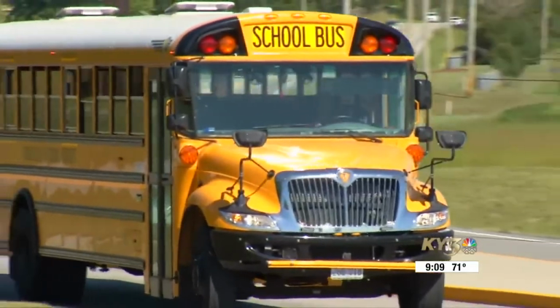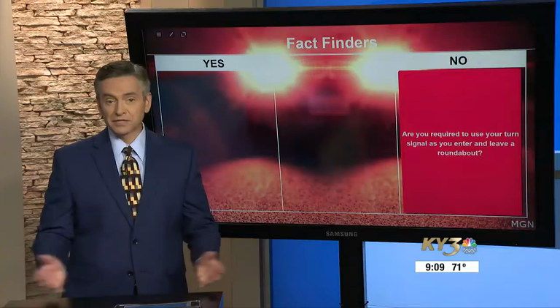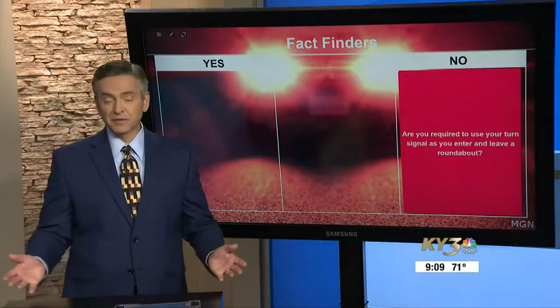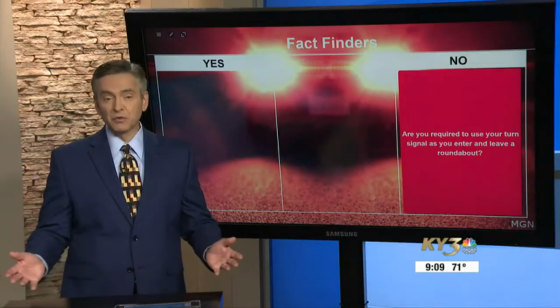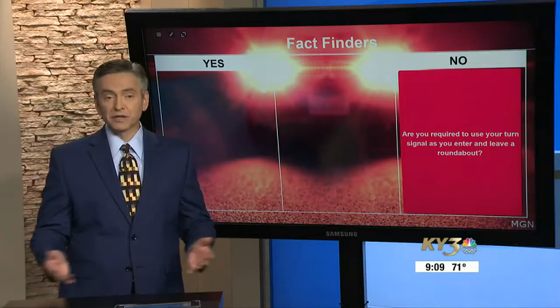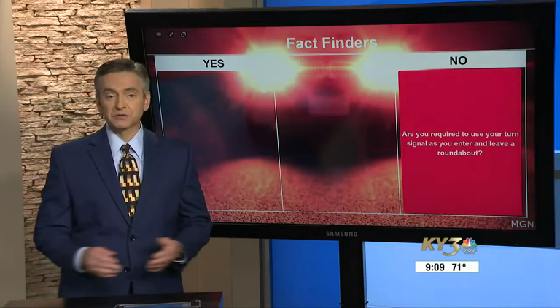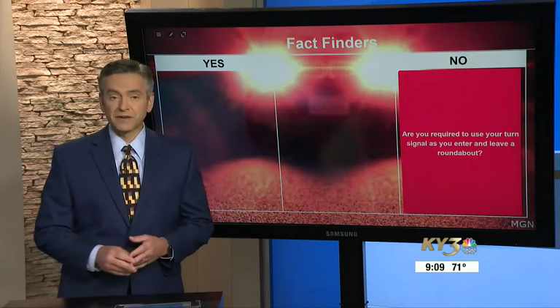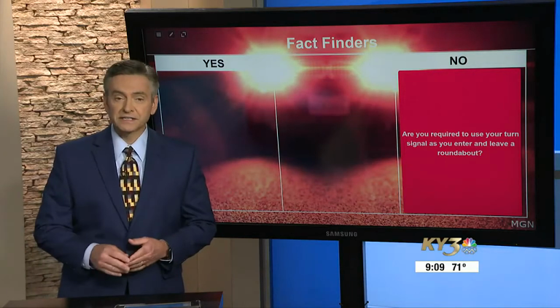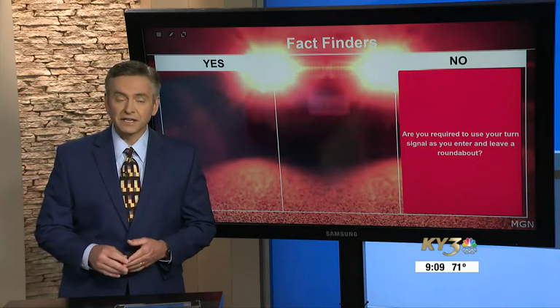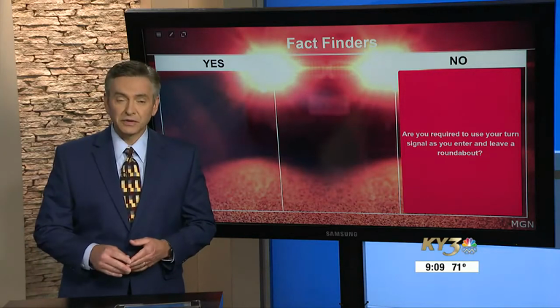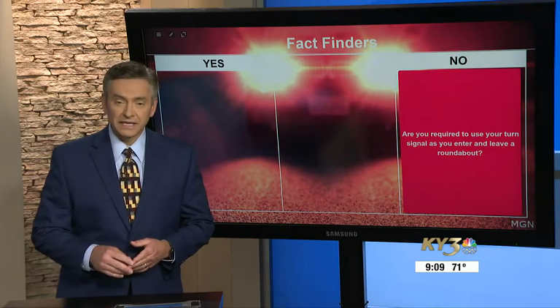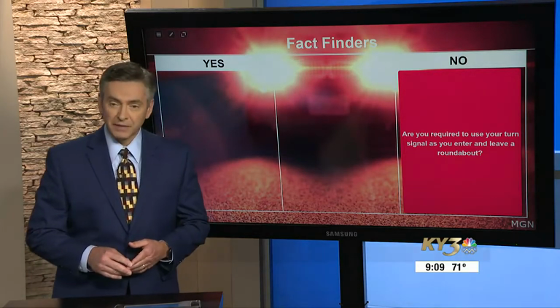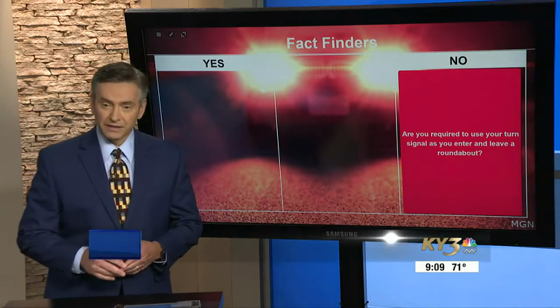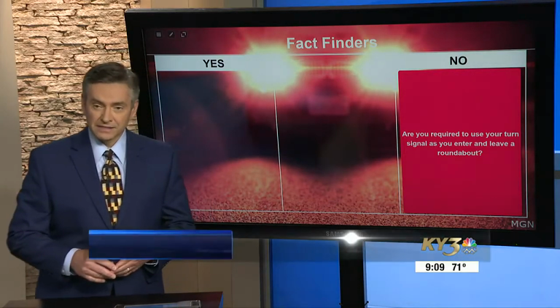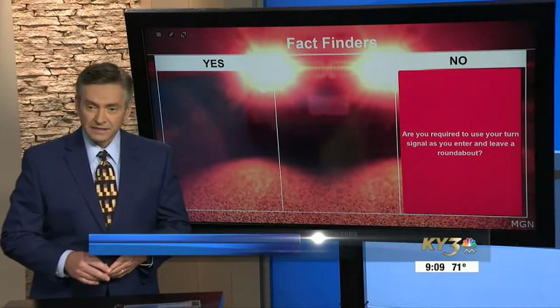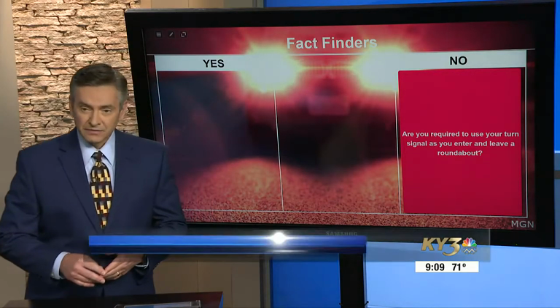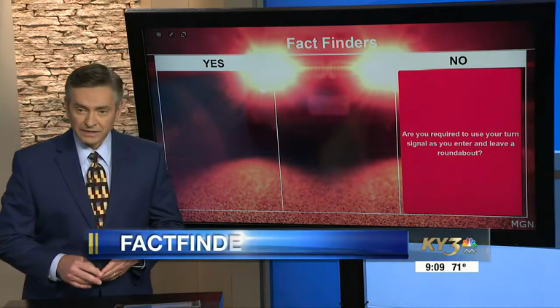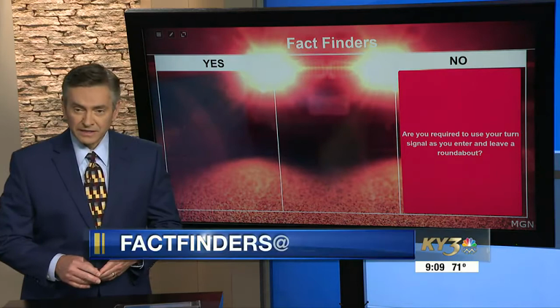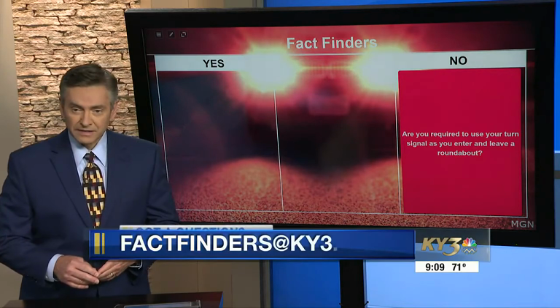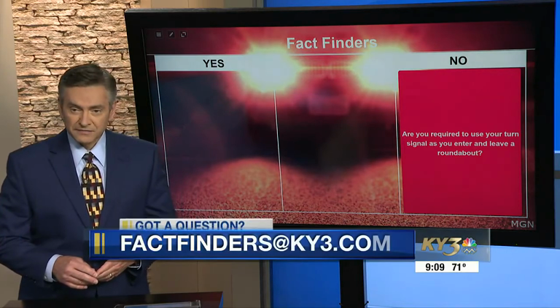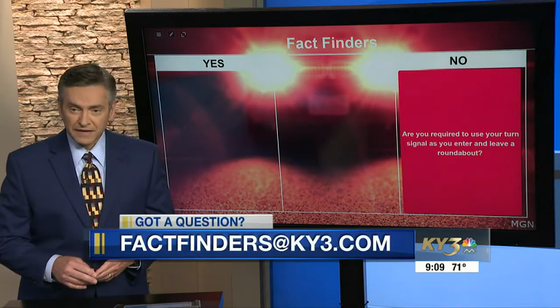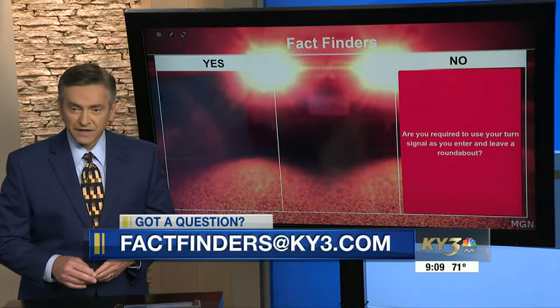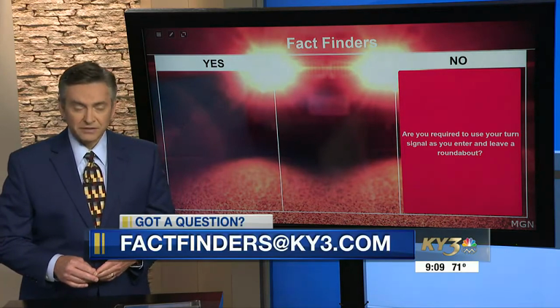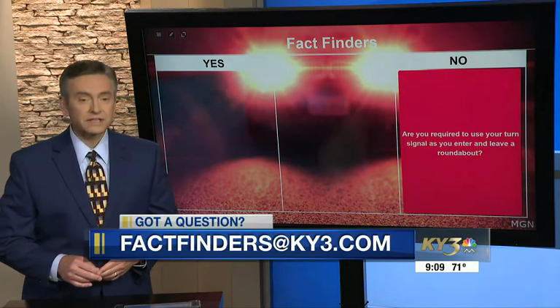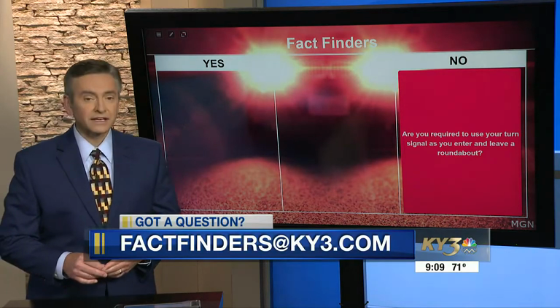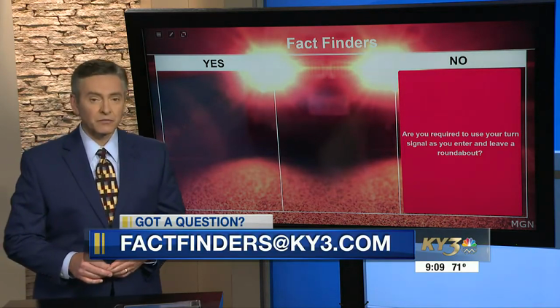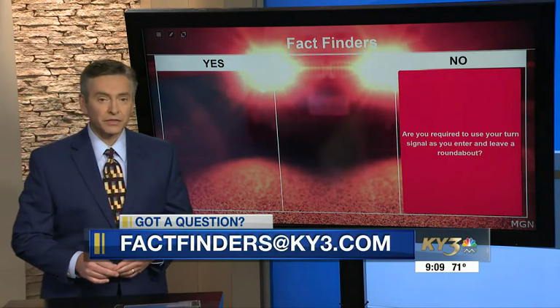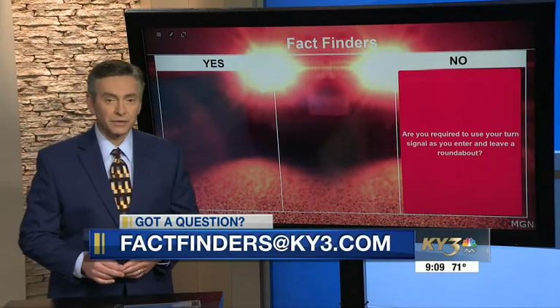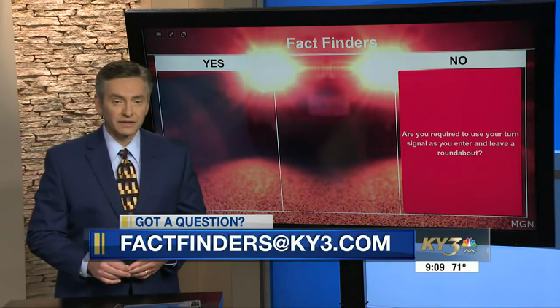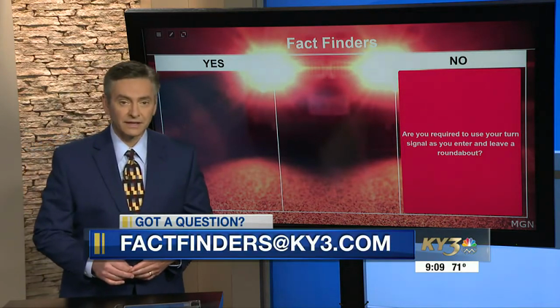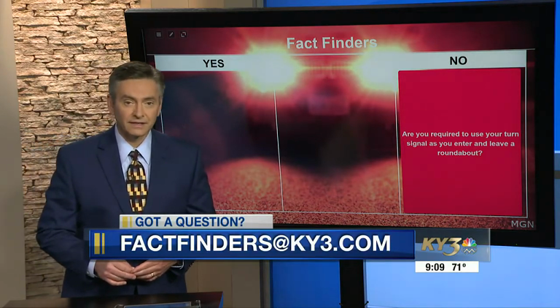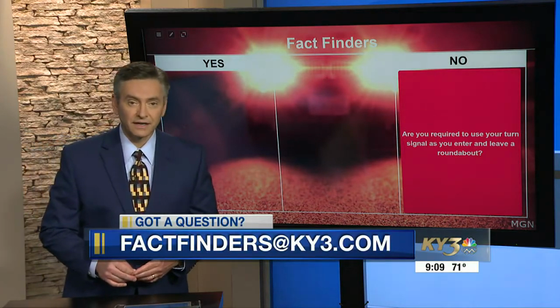If you have something you want us to investigate, you can email us at factfinders@ky3.com.